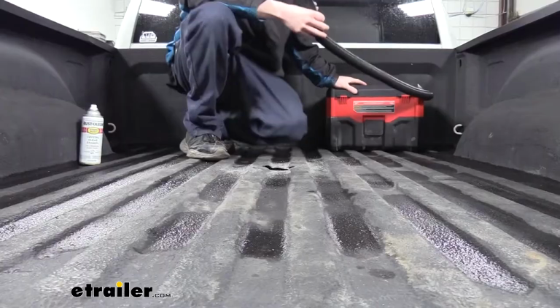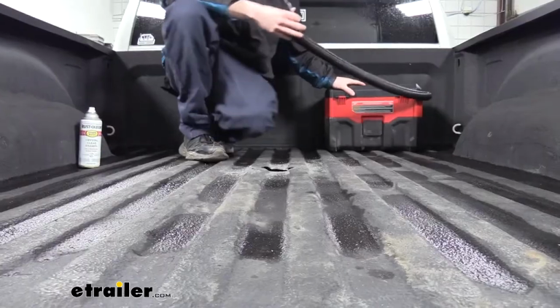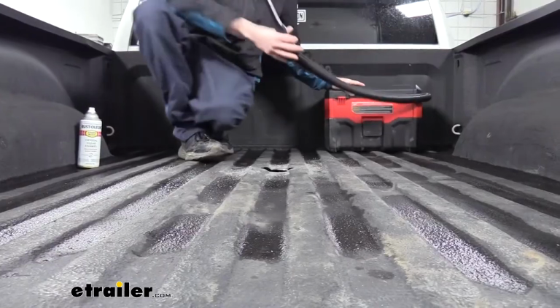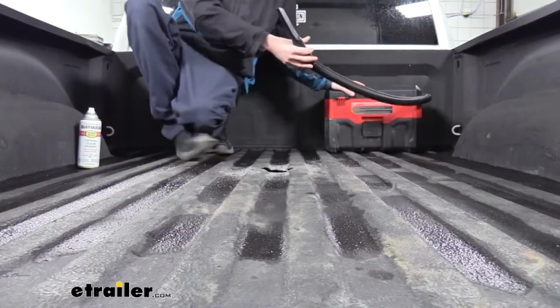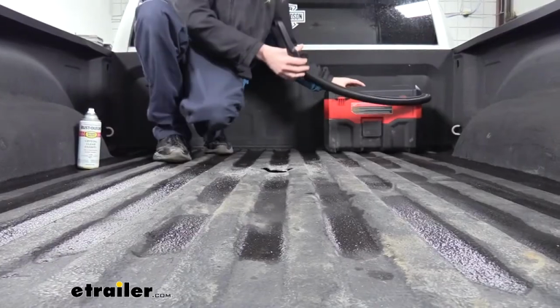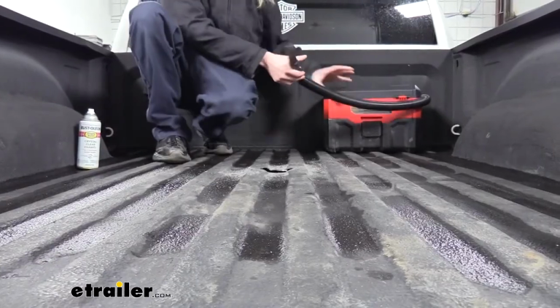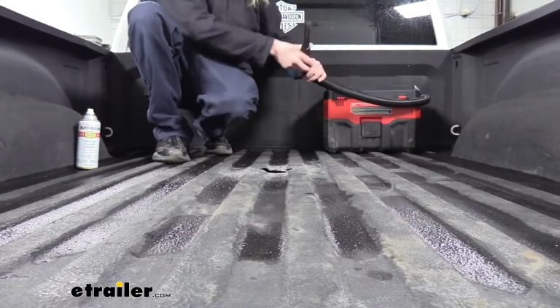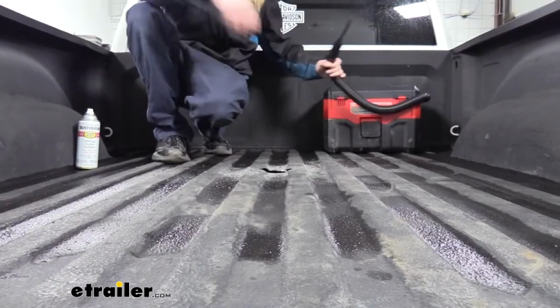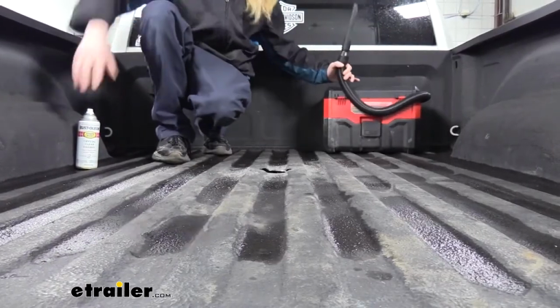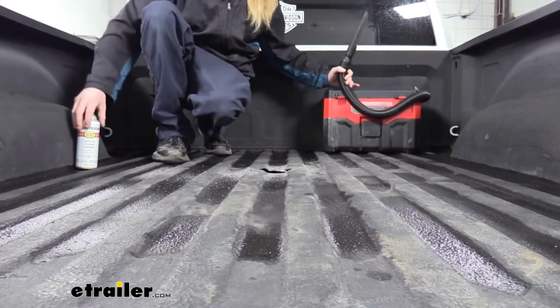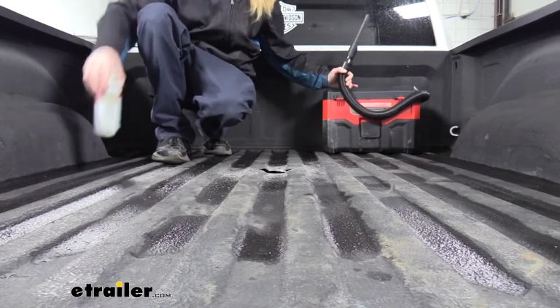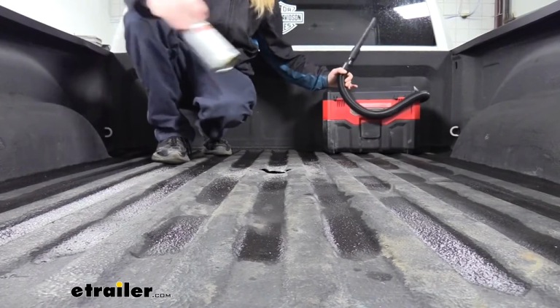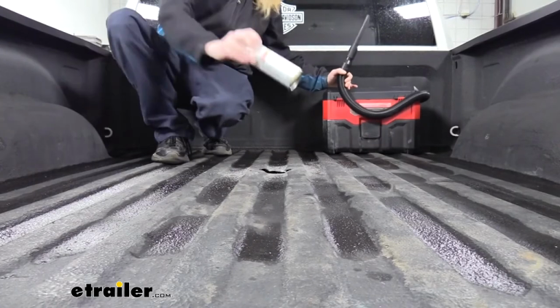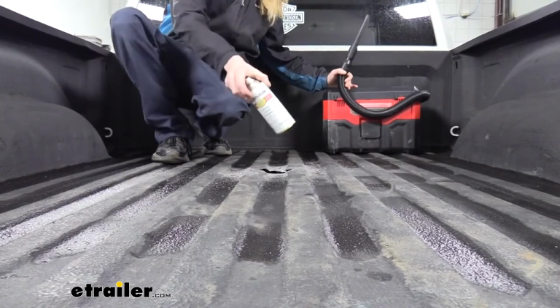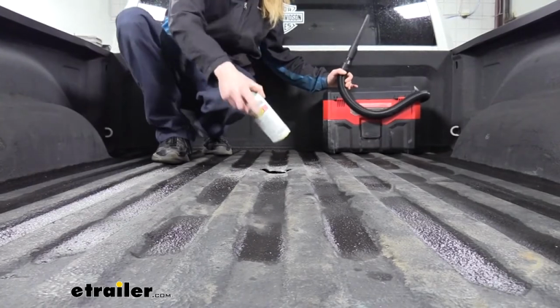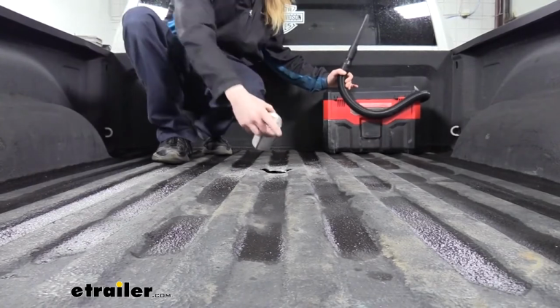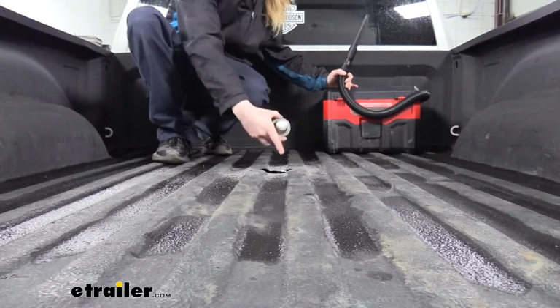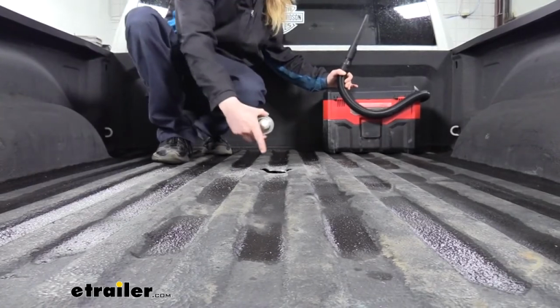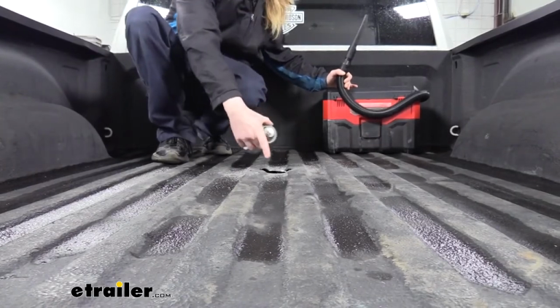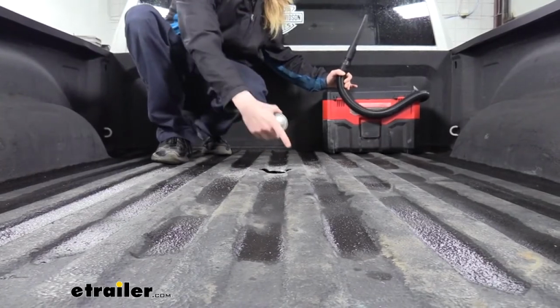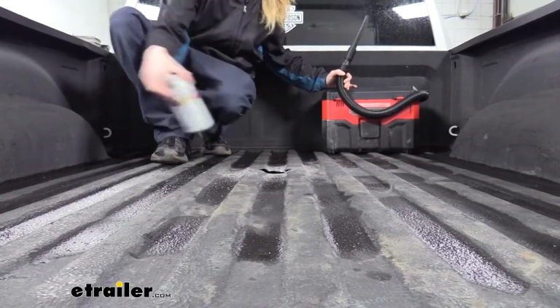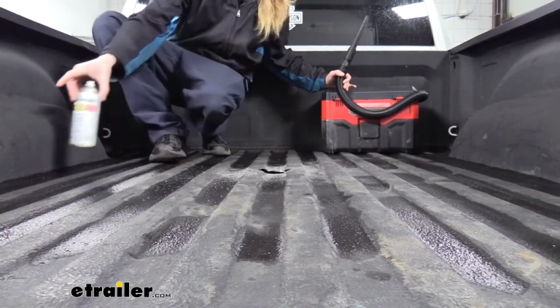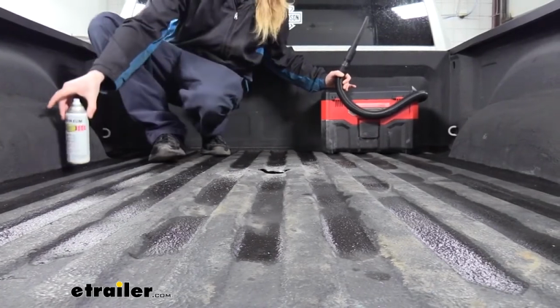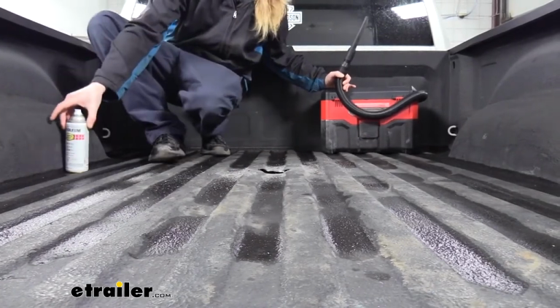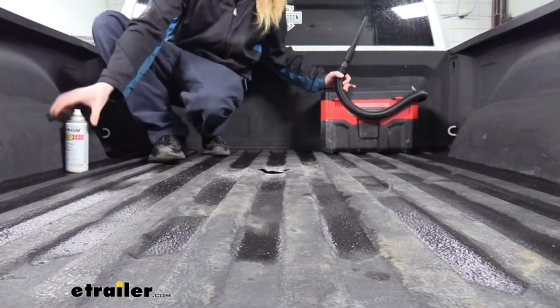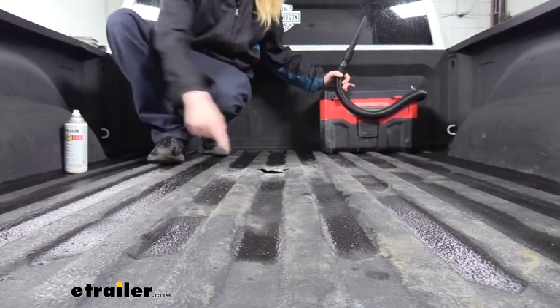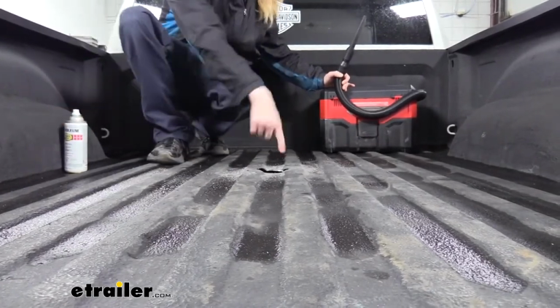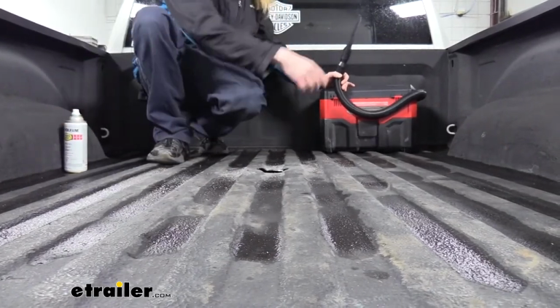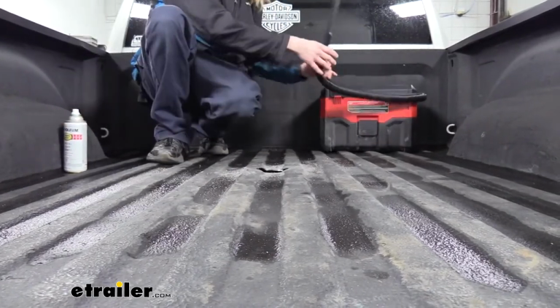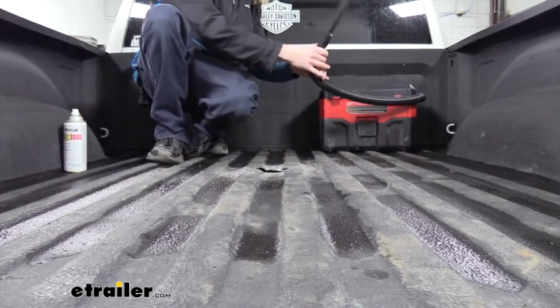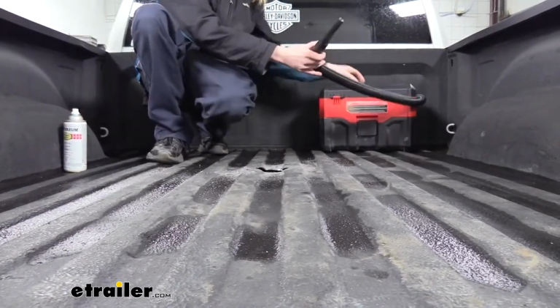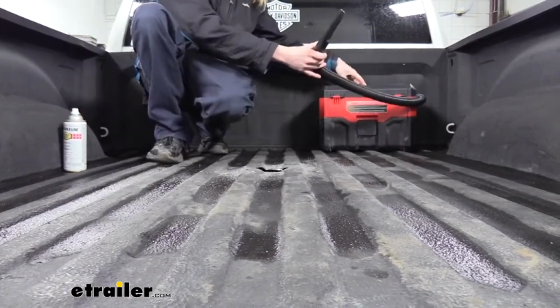We'll now clean up the mess we made here, and I'm going to use some clear coat after cleaning it up to seal it and protect it against rust and corrosion.